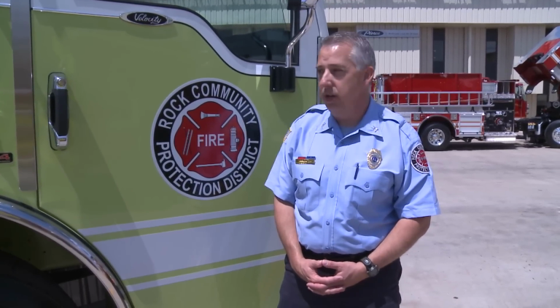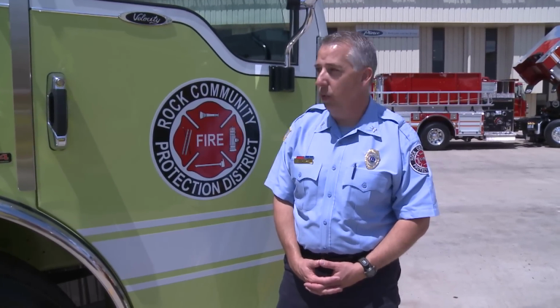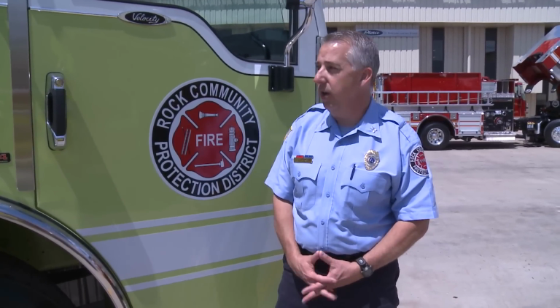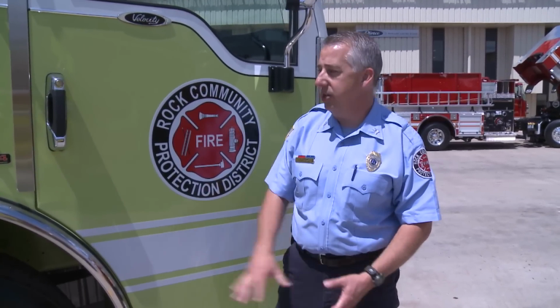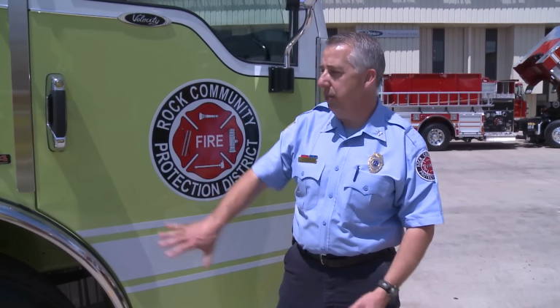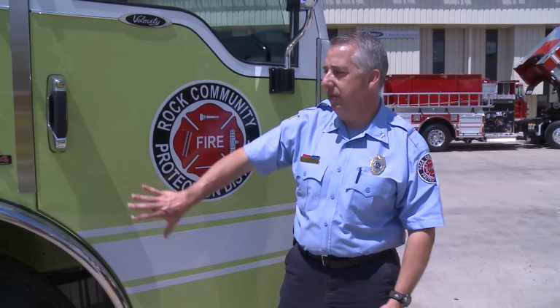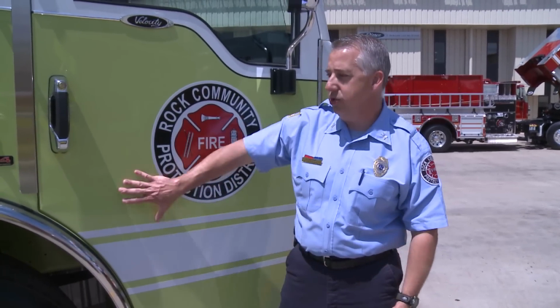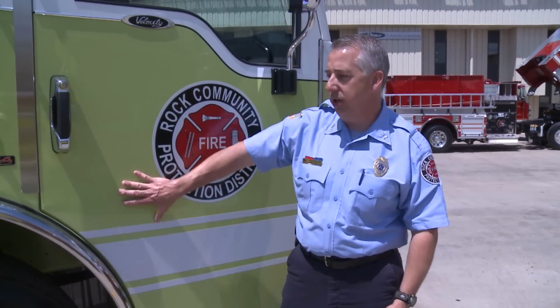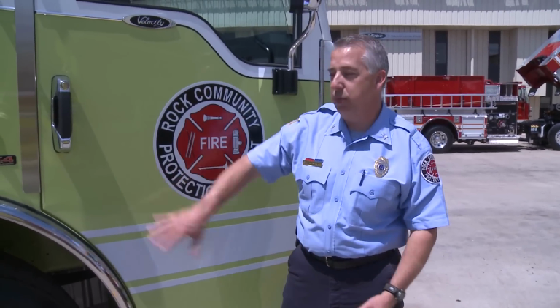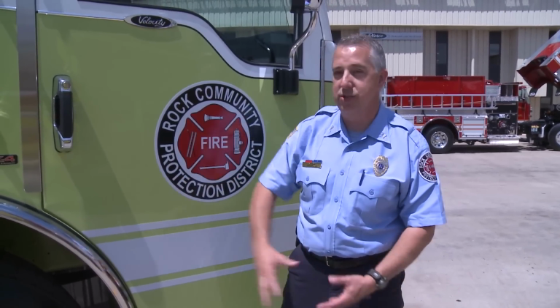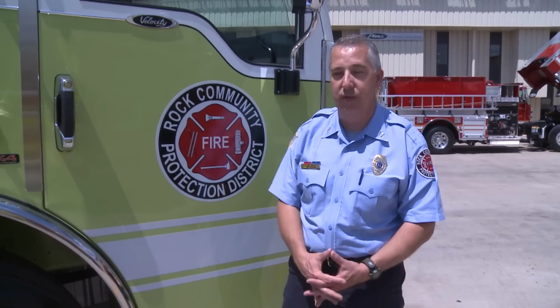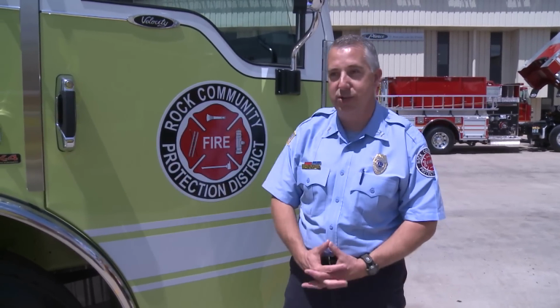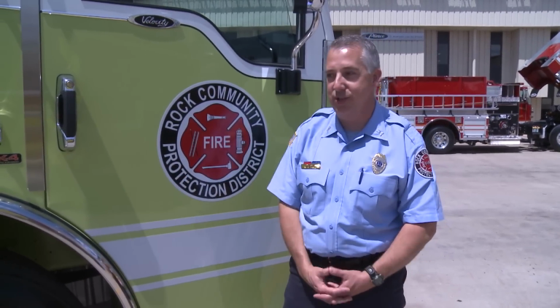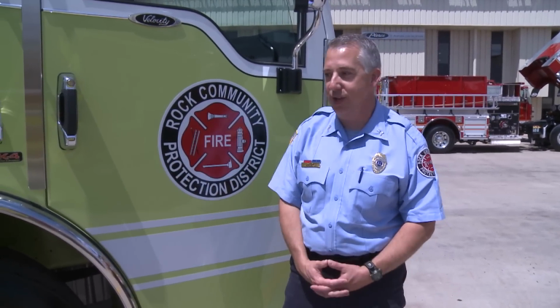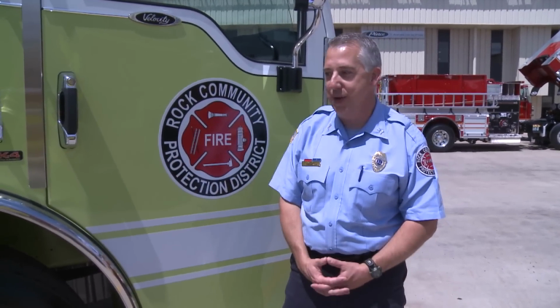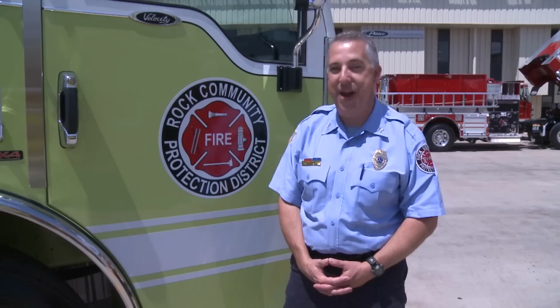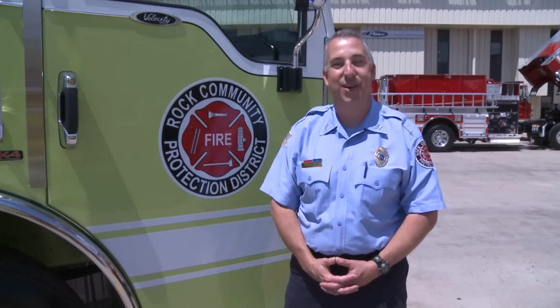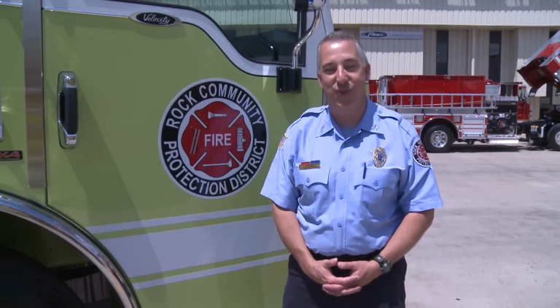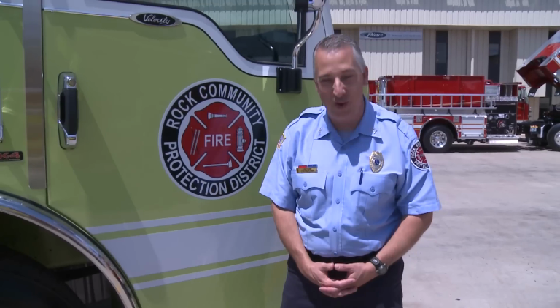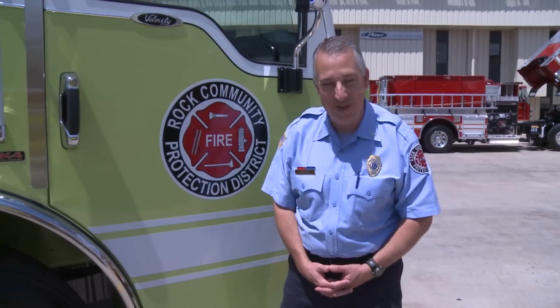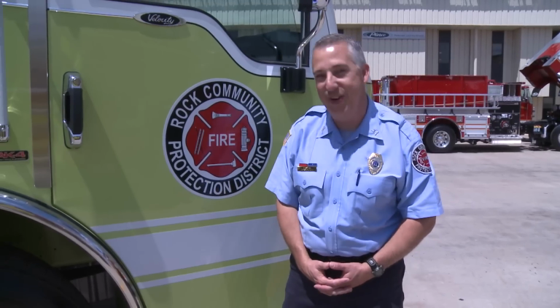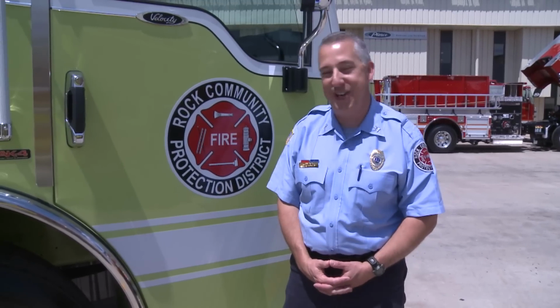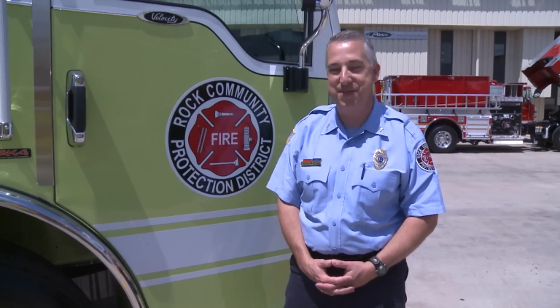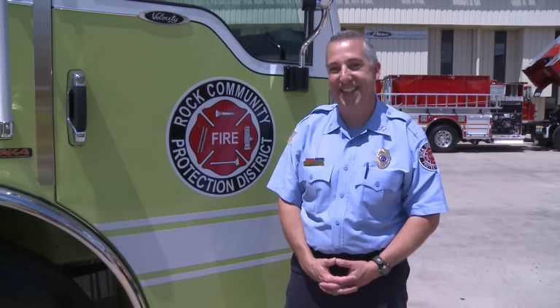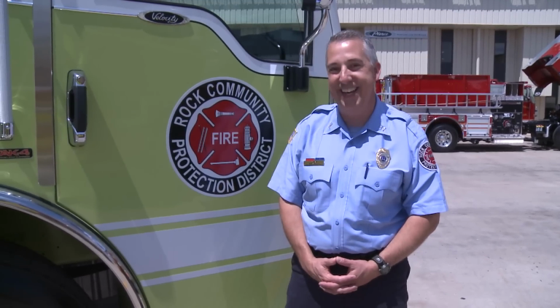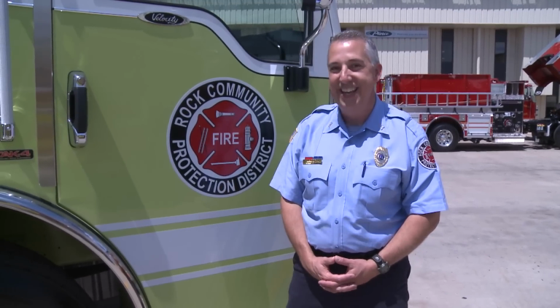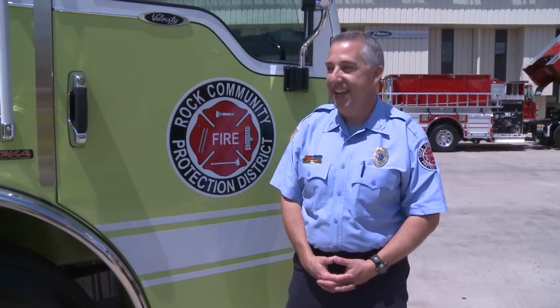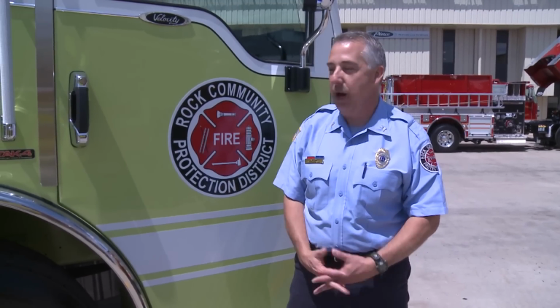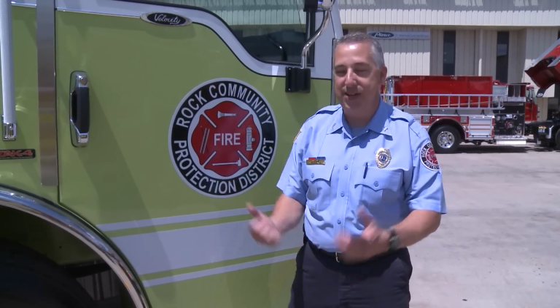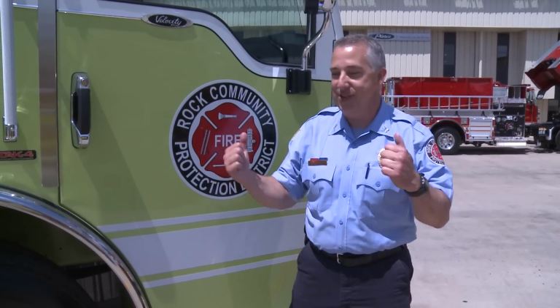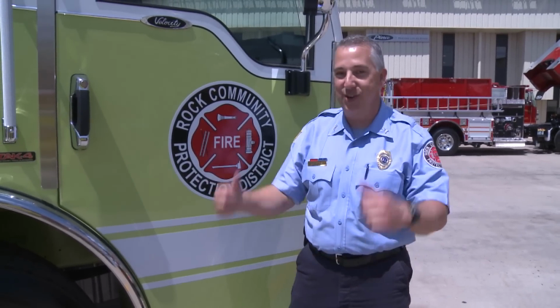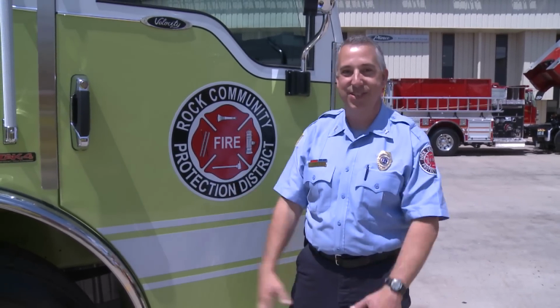We're very excited about having this truck put in service because it's going to be at my house. Very excited about that and can't wait to get it in service. Thank you so much.